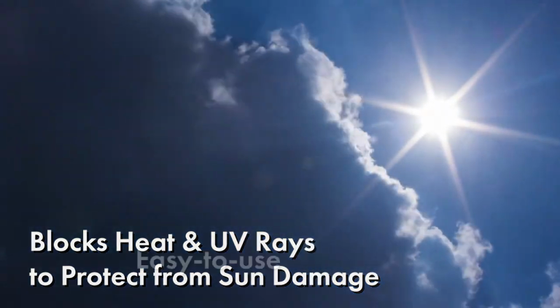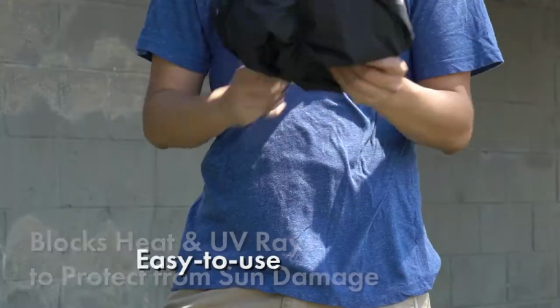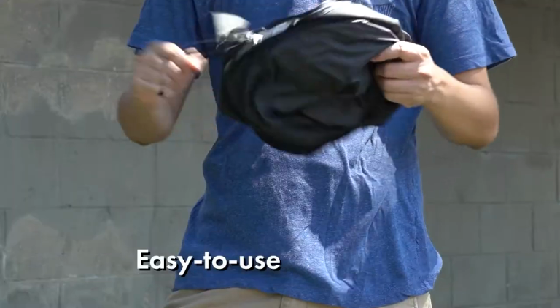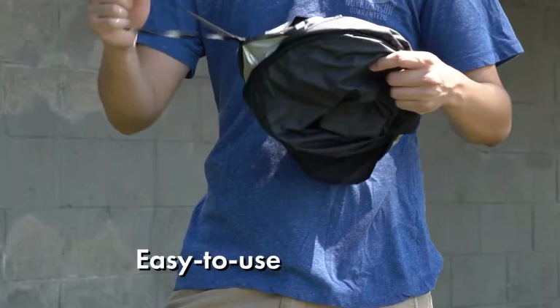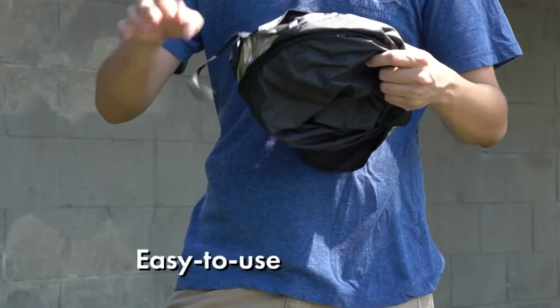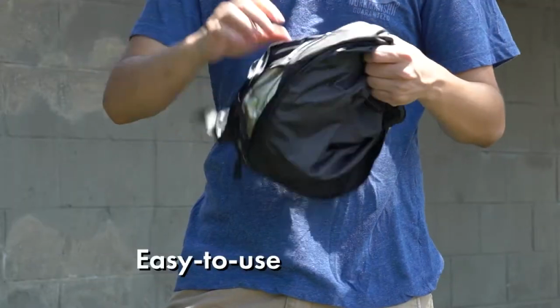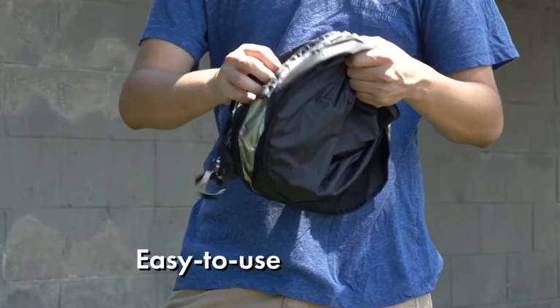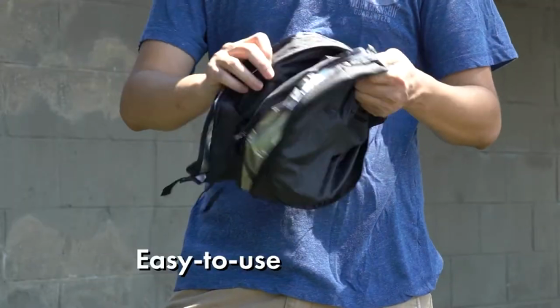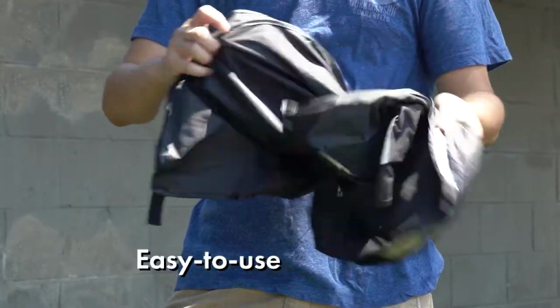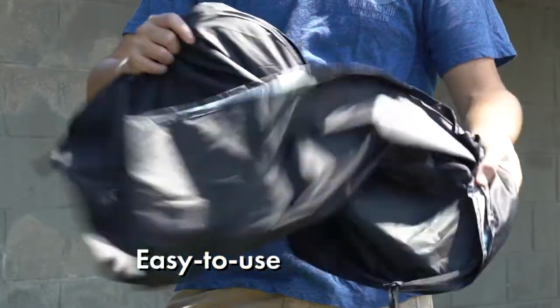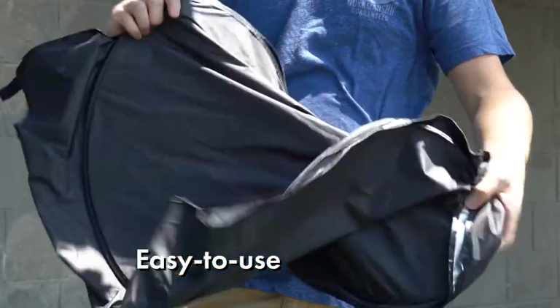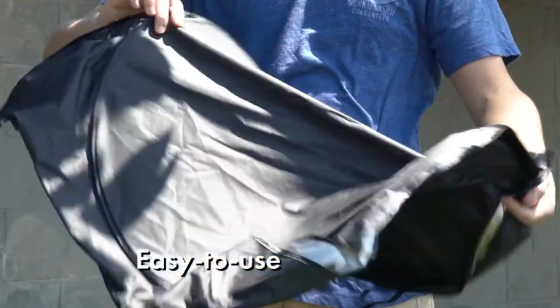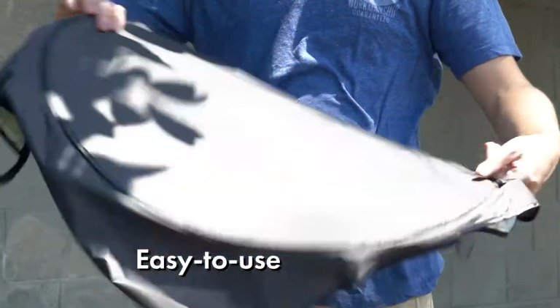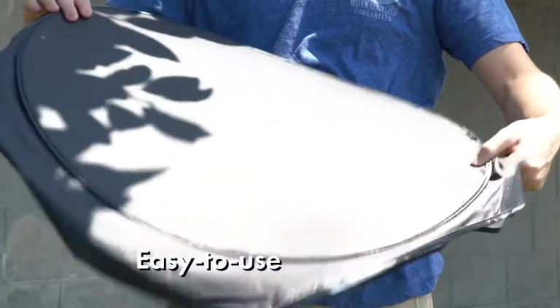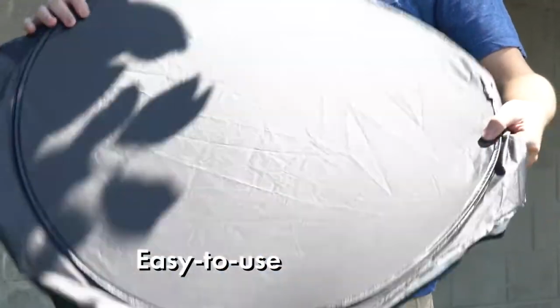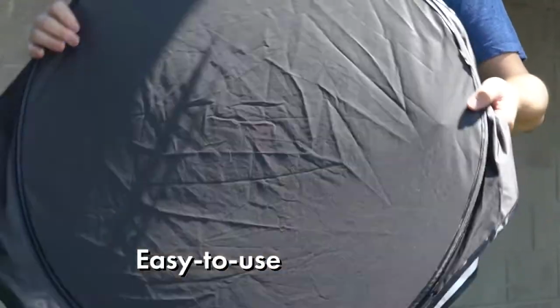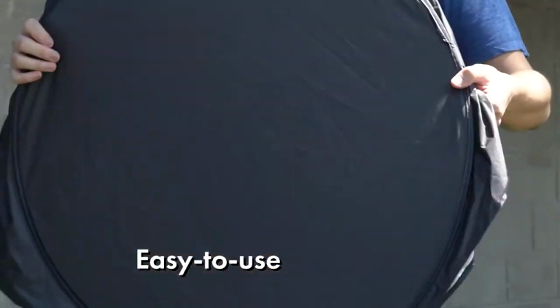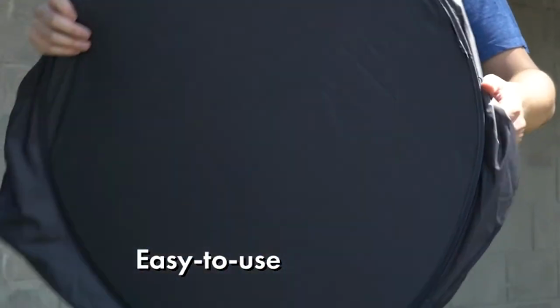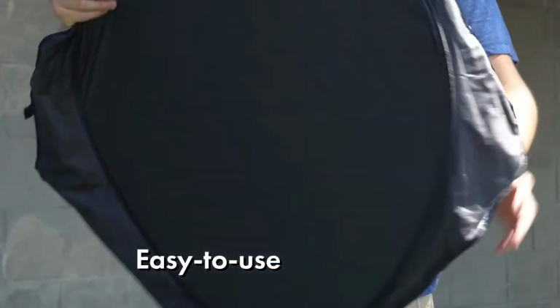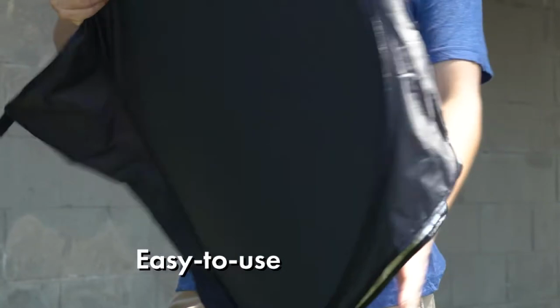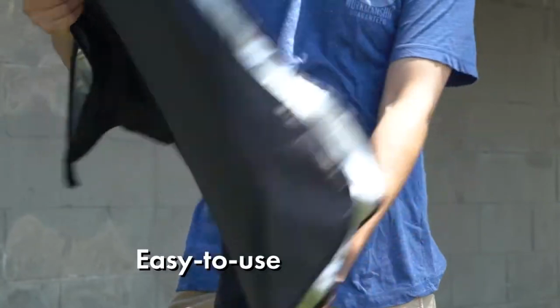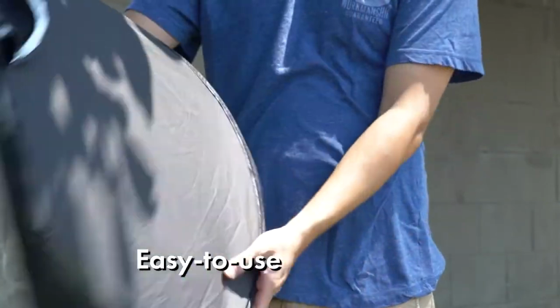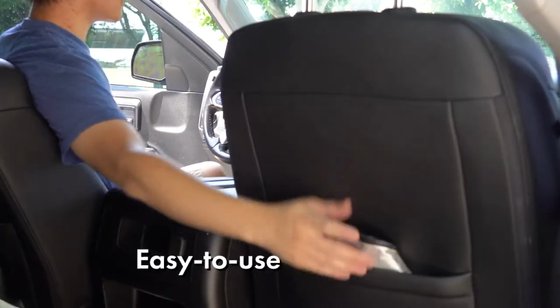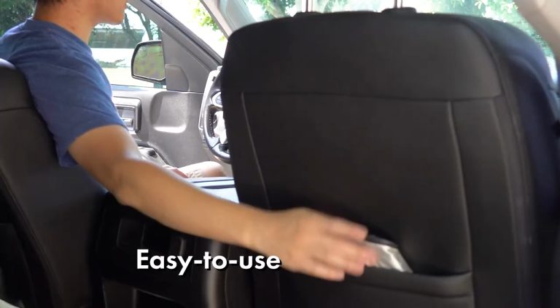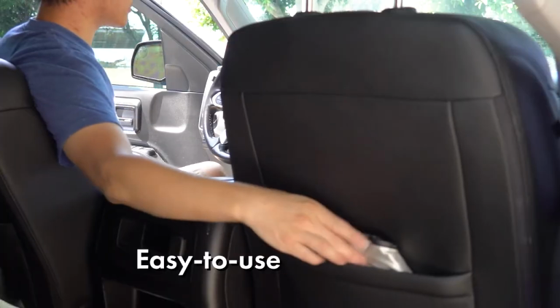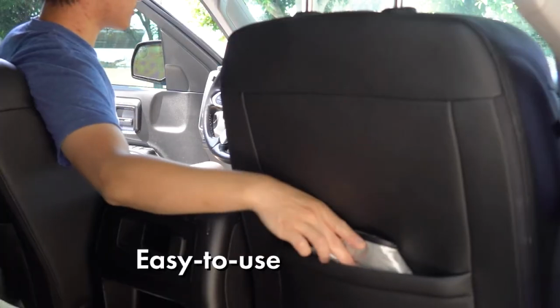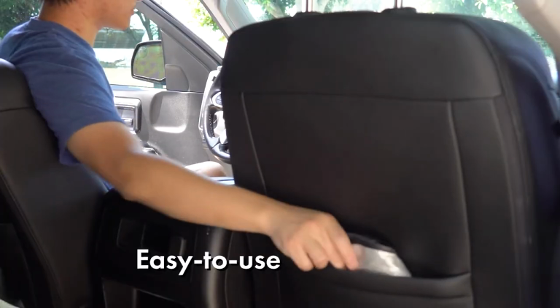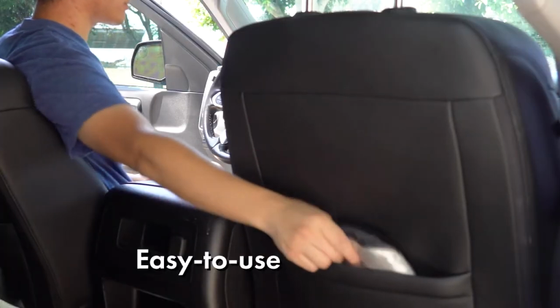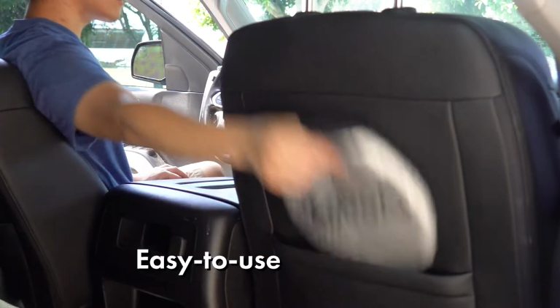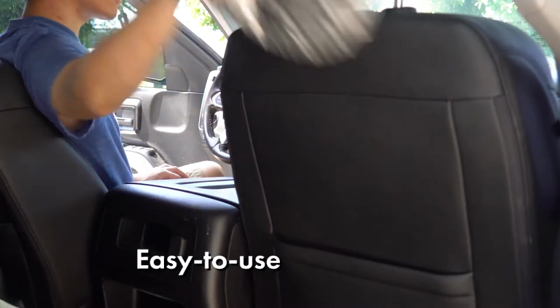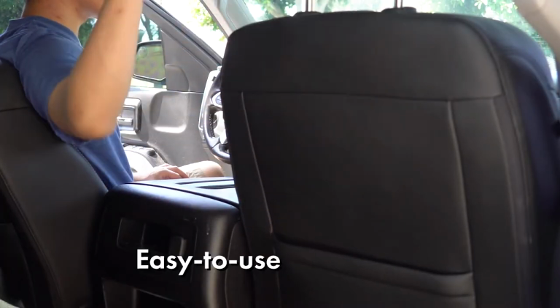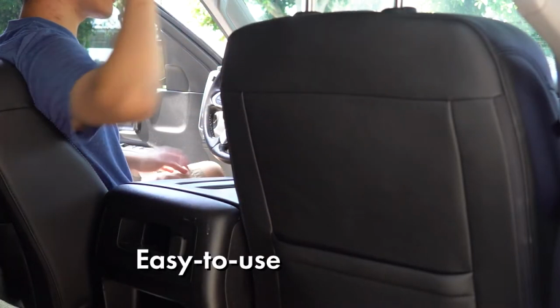This sunshade easily pops out and folds back in one movement, and installation couldn't be easier.